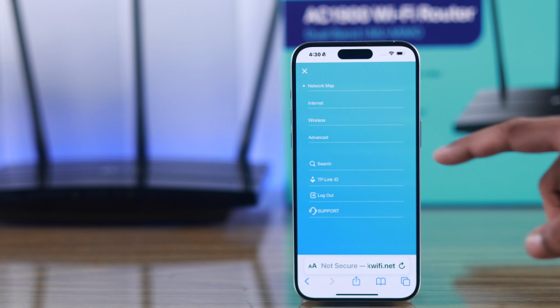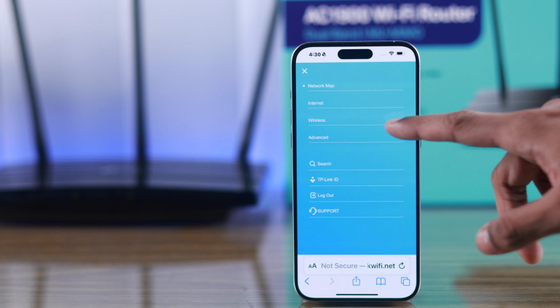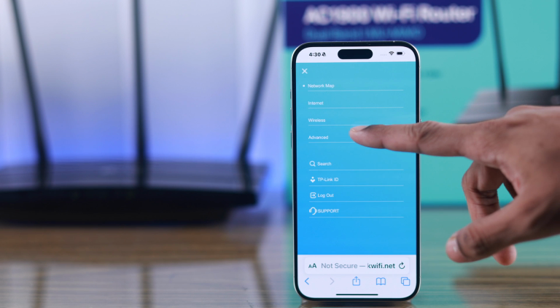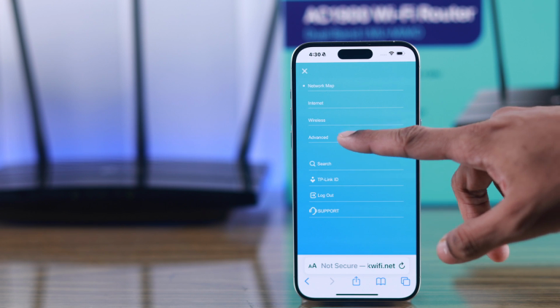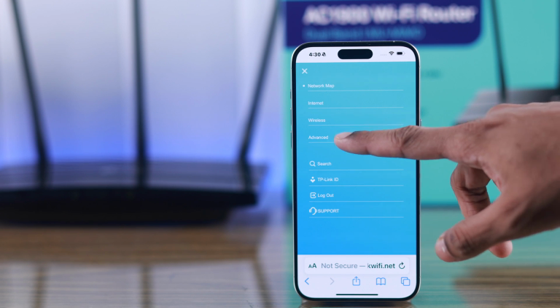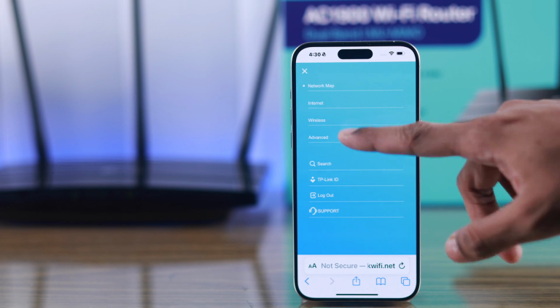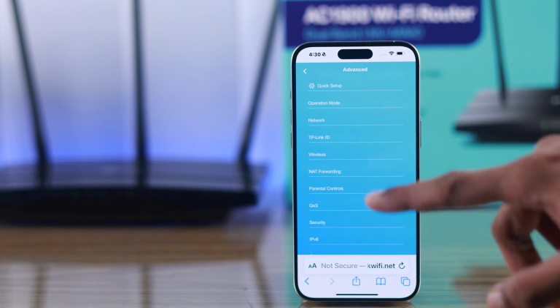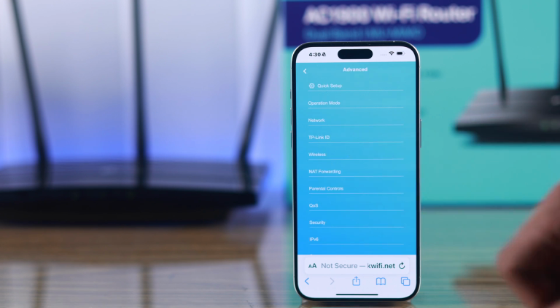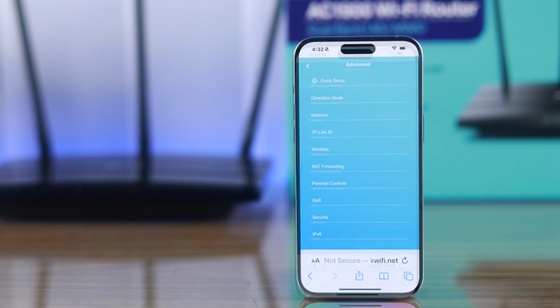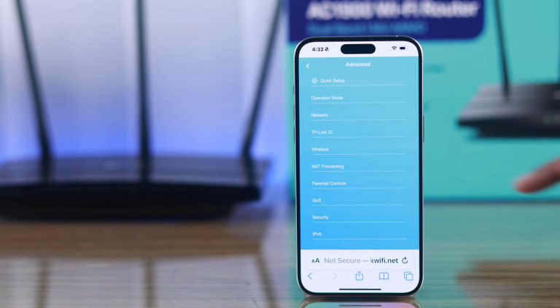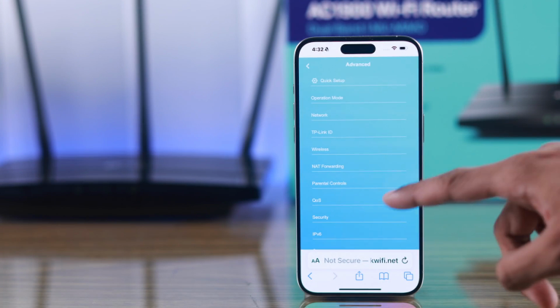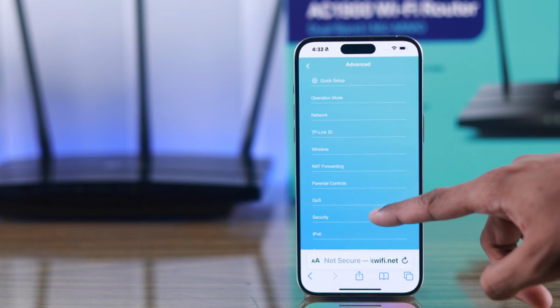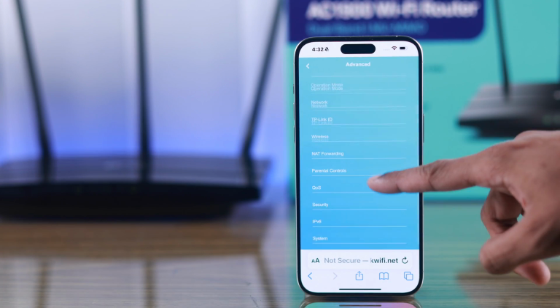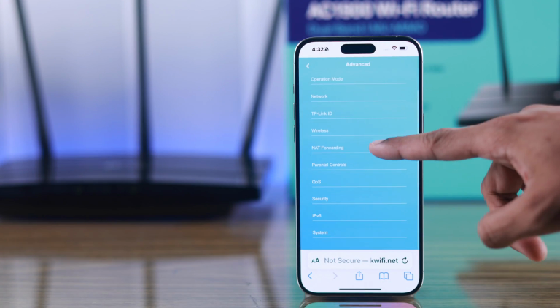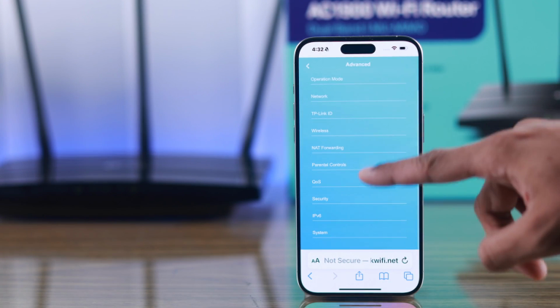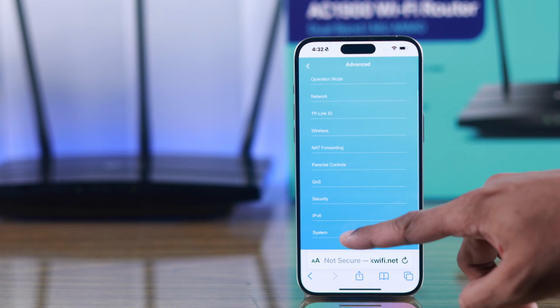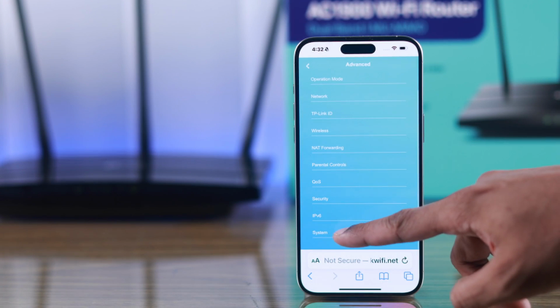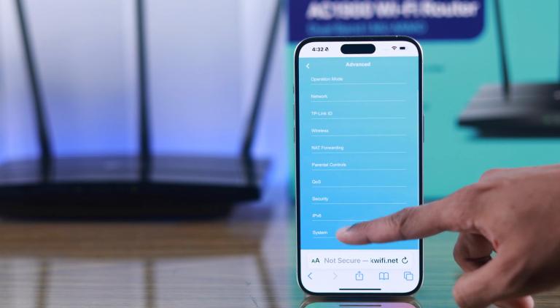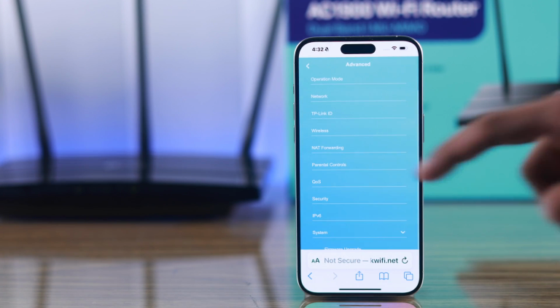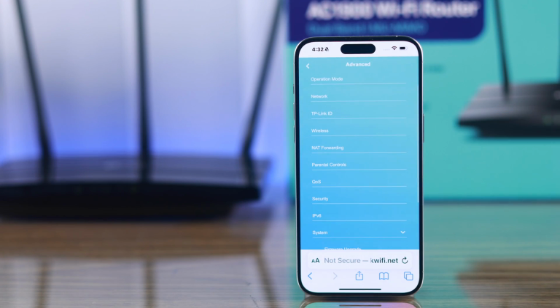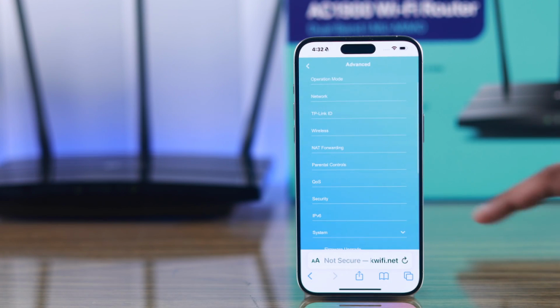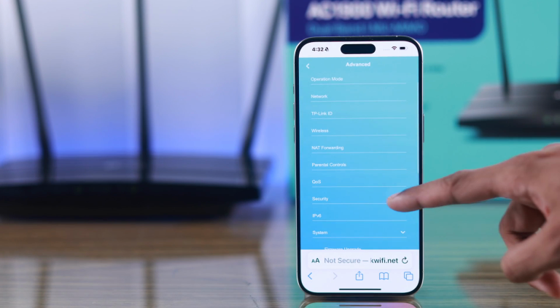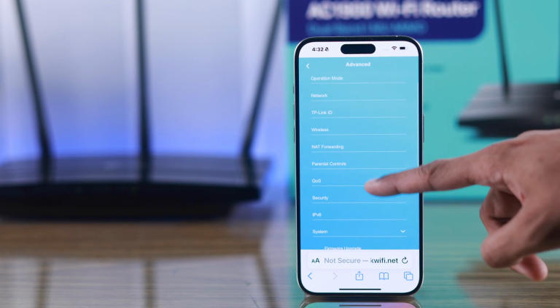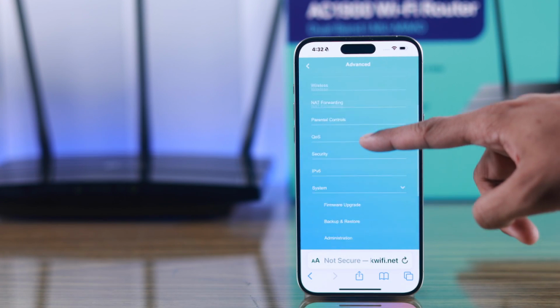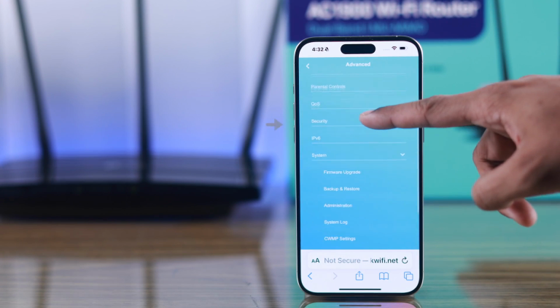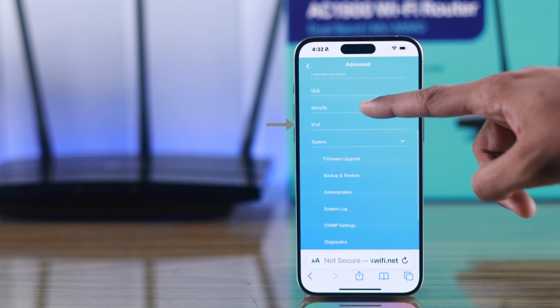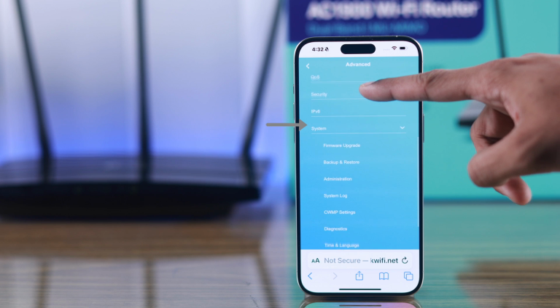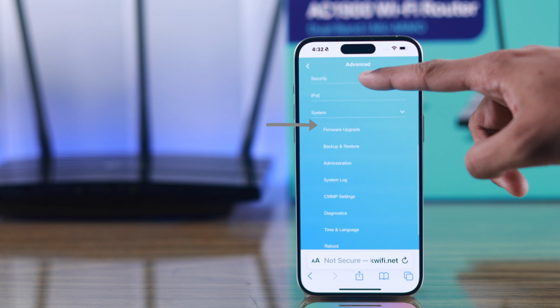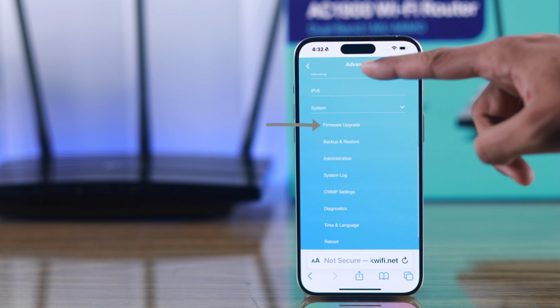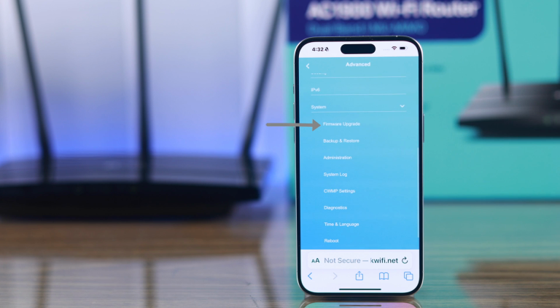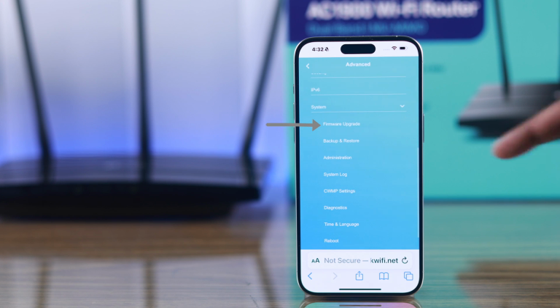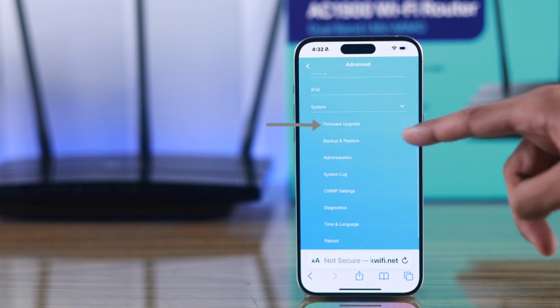From there, tap on Advanced, then scroll down to System, then select the first option which is Firmware Upgrade.